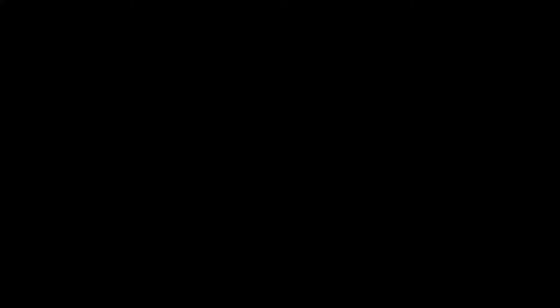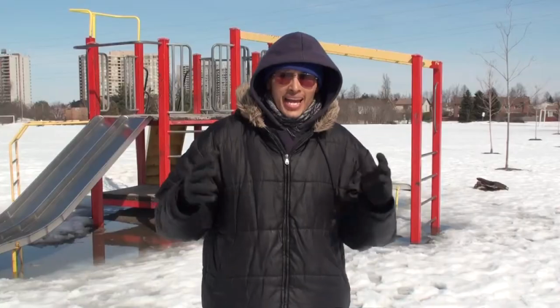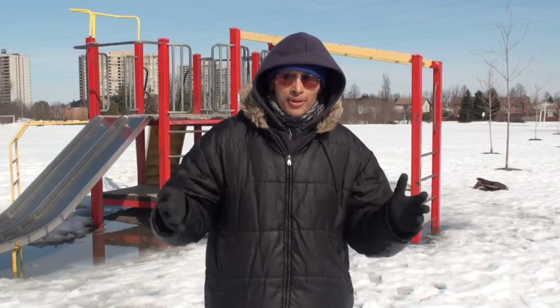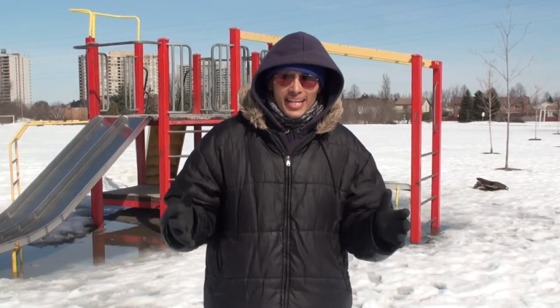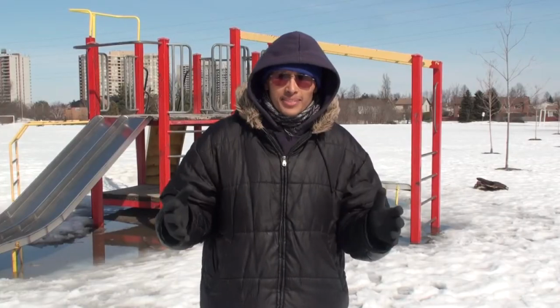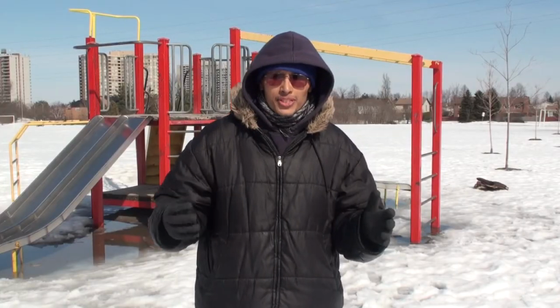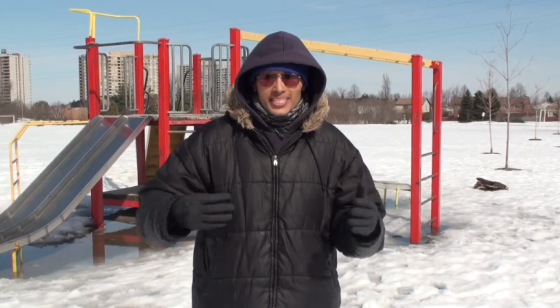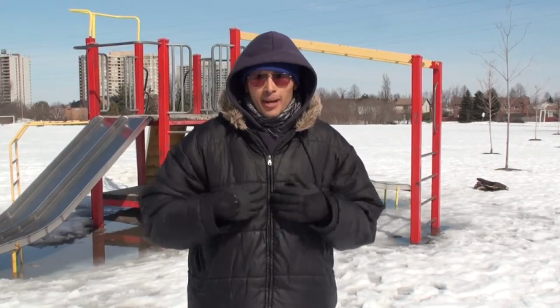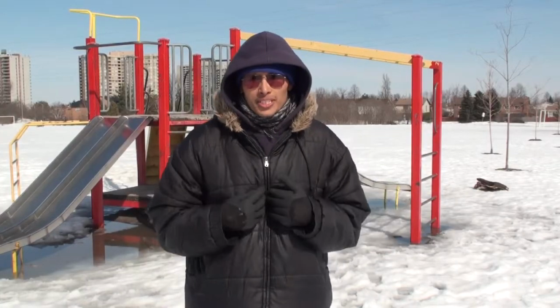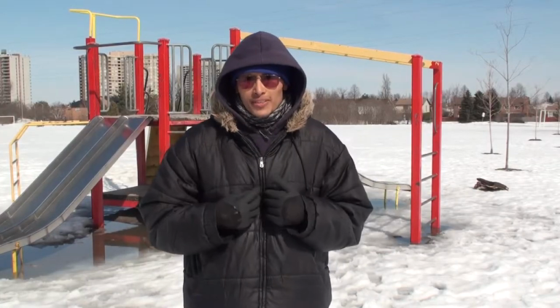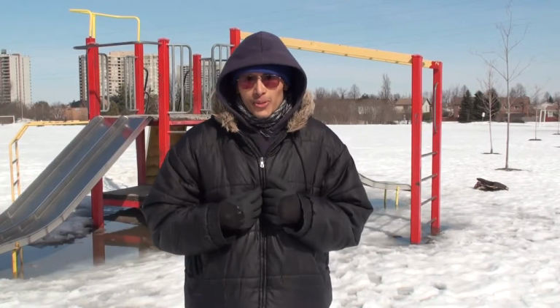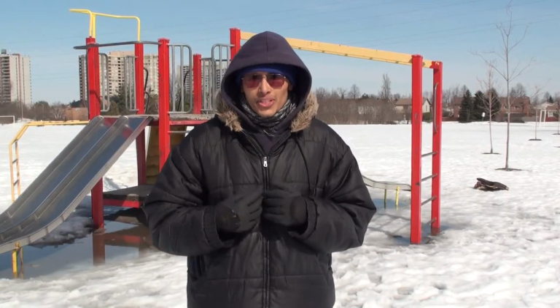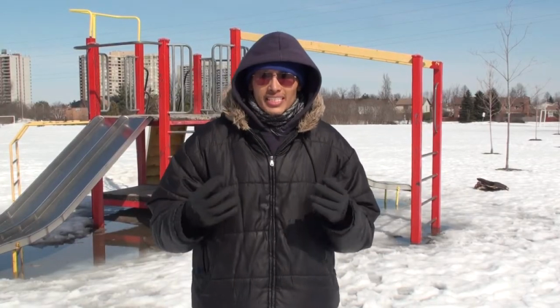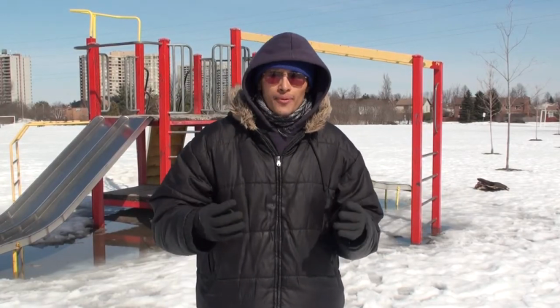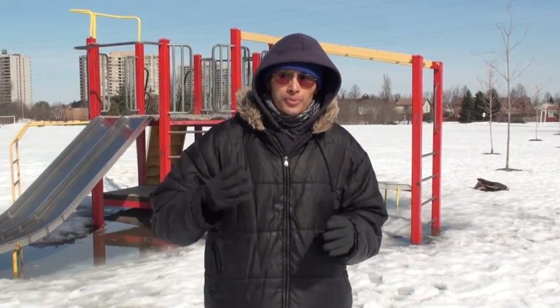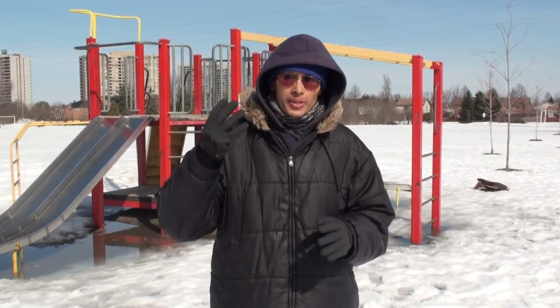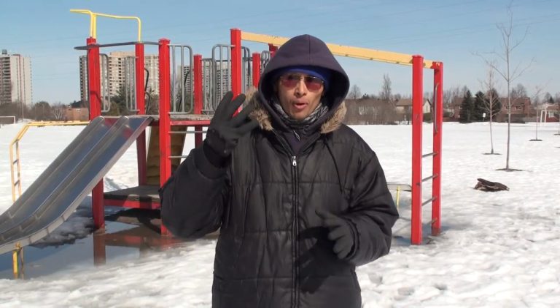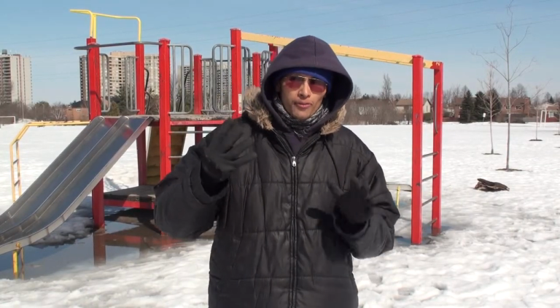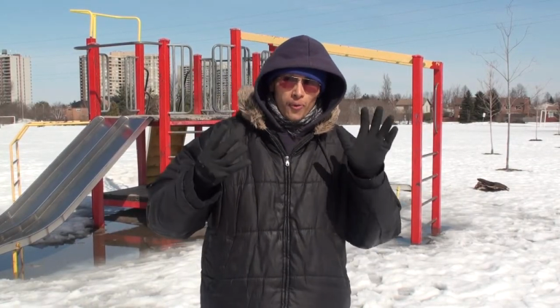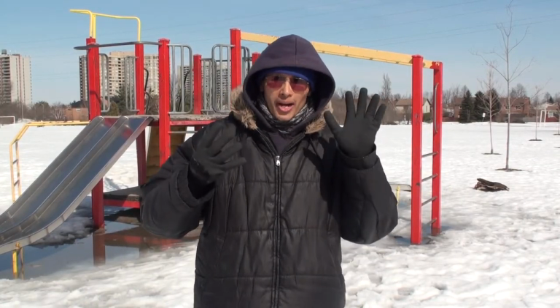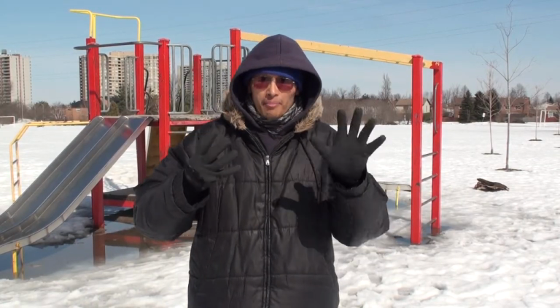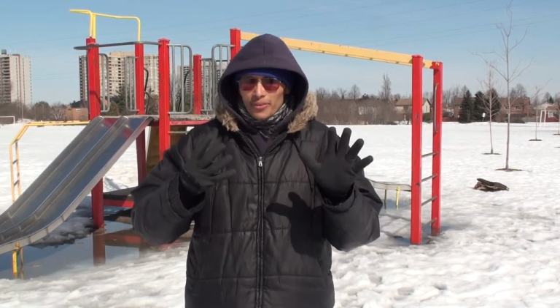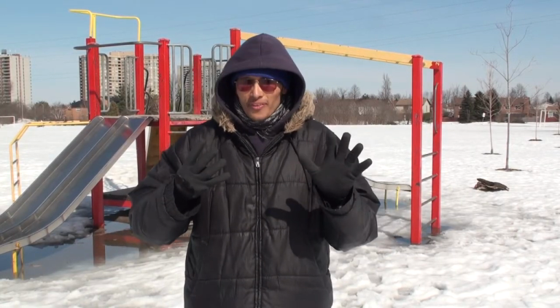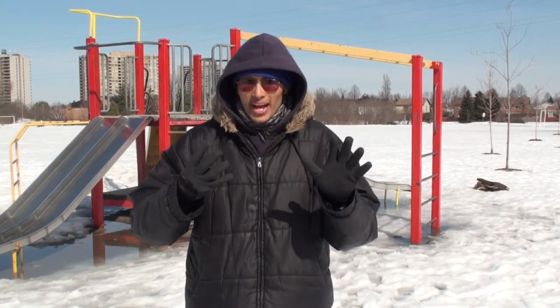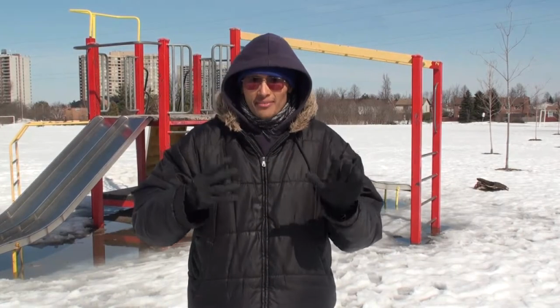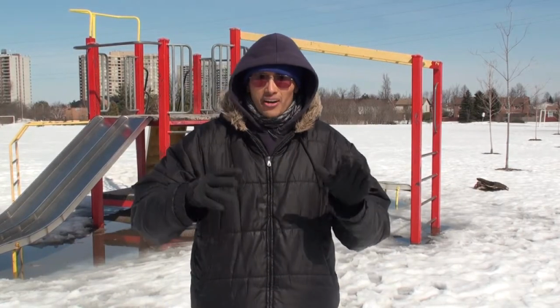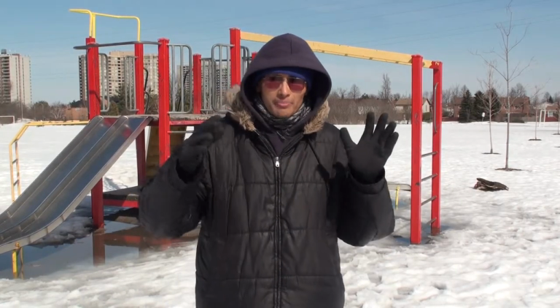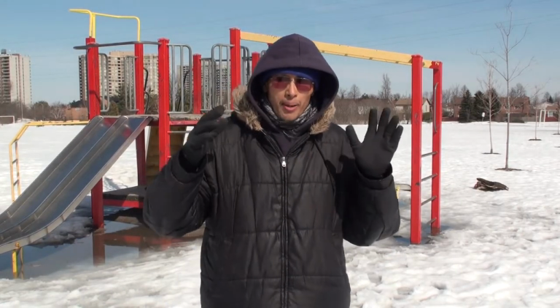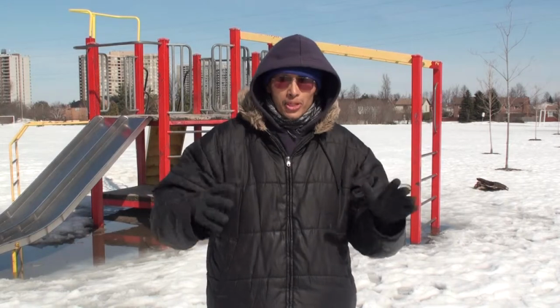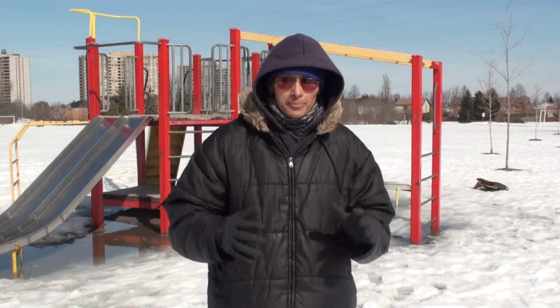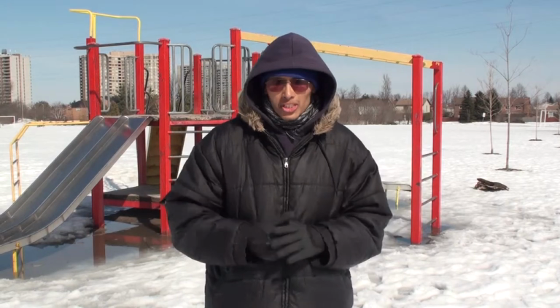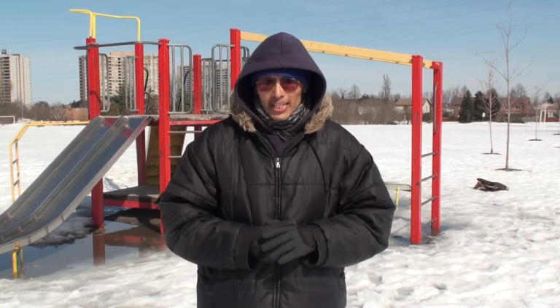Hey, my you ladies and my you gents, I'm Stephen Tosher and today we're going to be doing month four and month five of my pull-up journey.